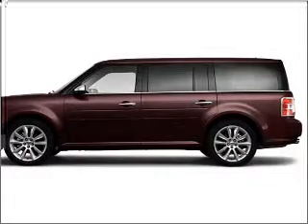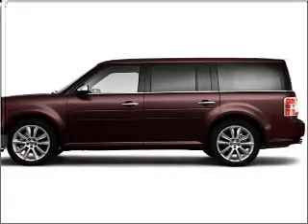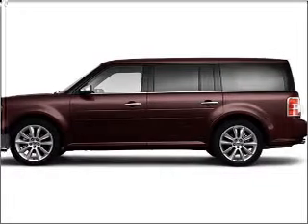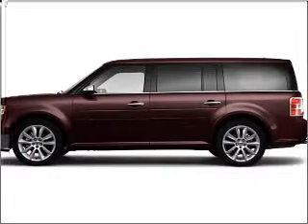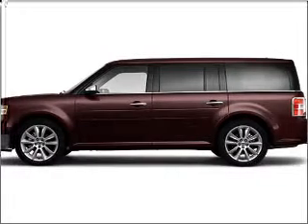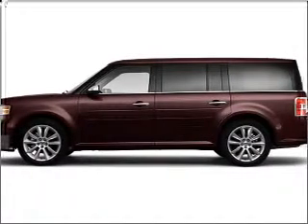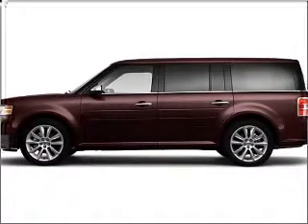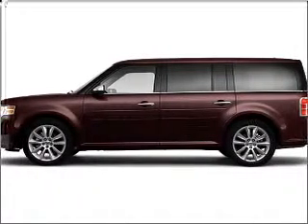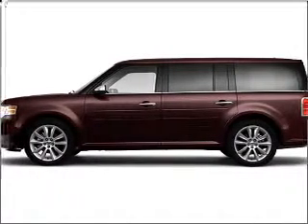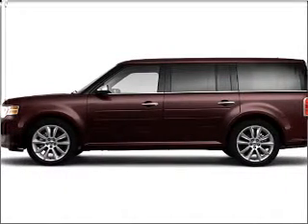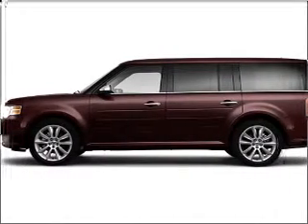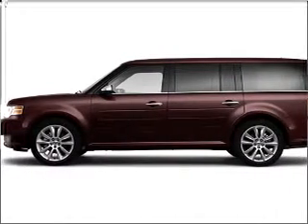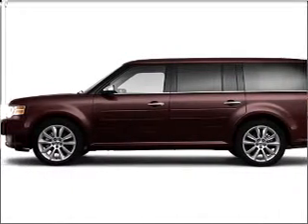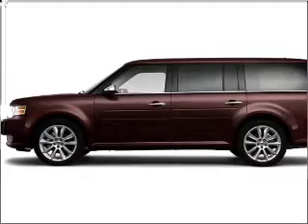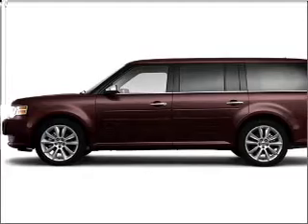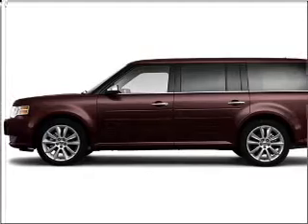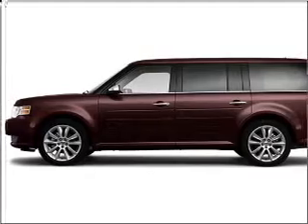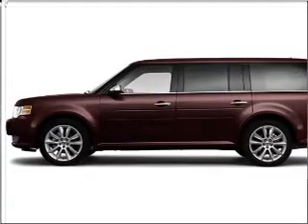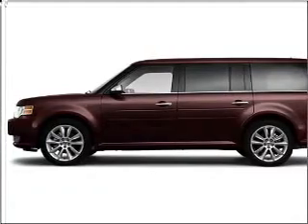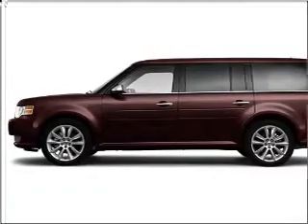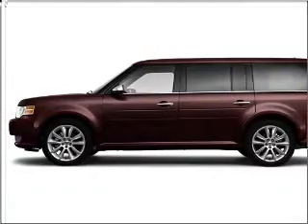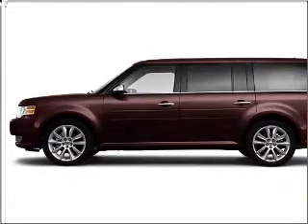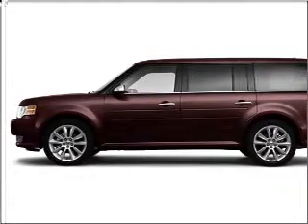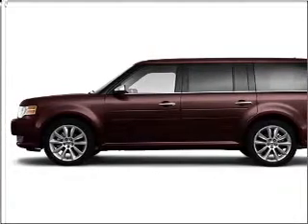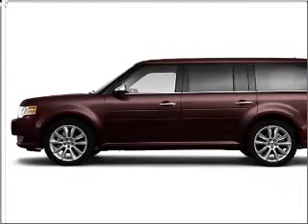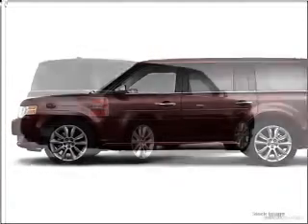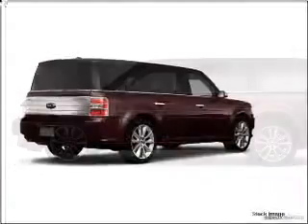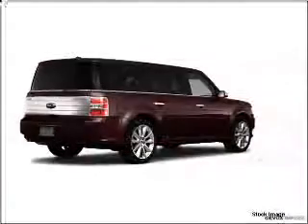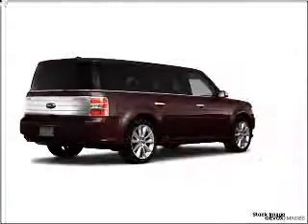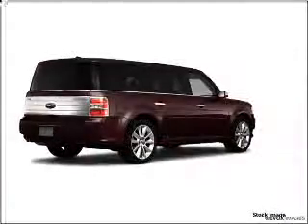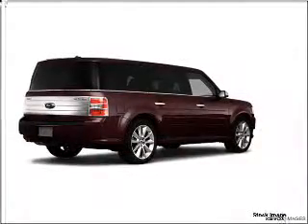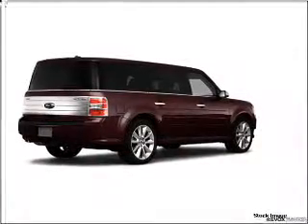Take a look at this 2010 Ford Flex Limited that just came into Varsity Ford.